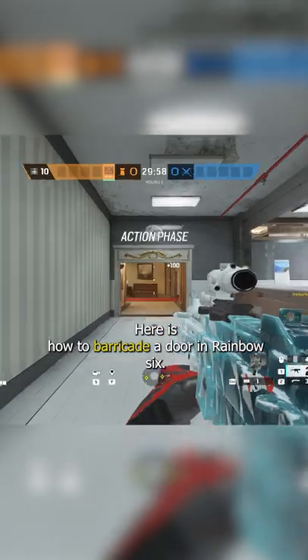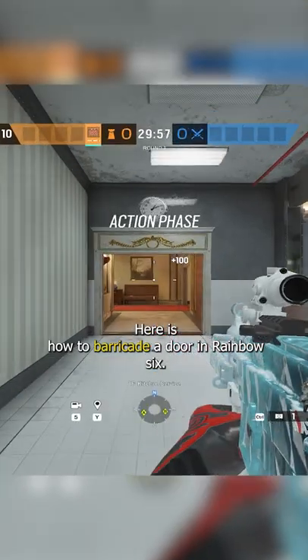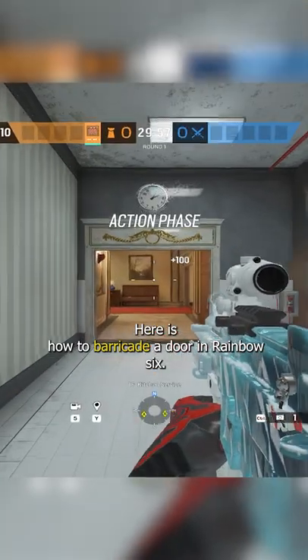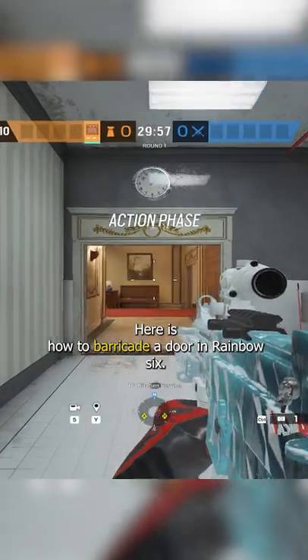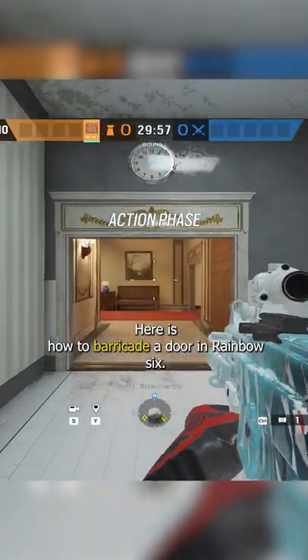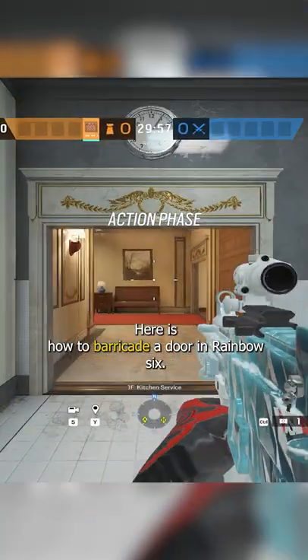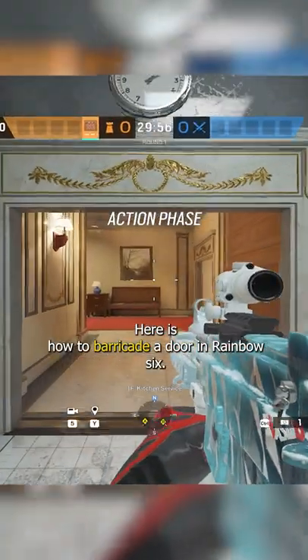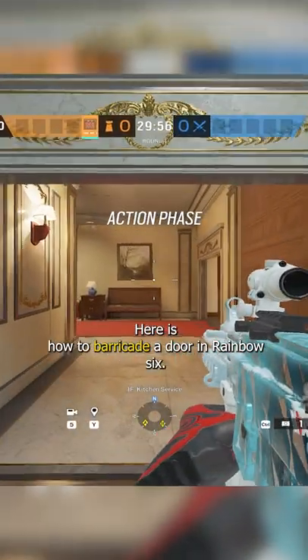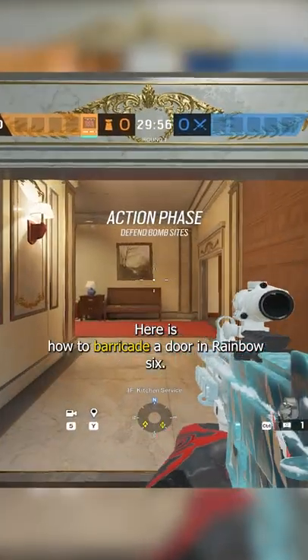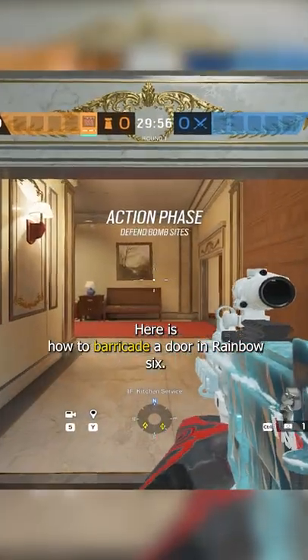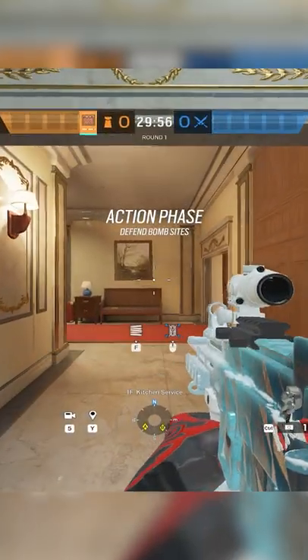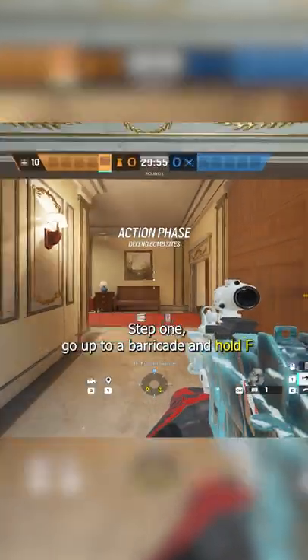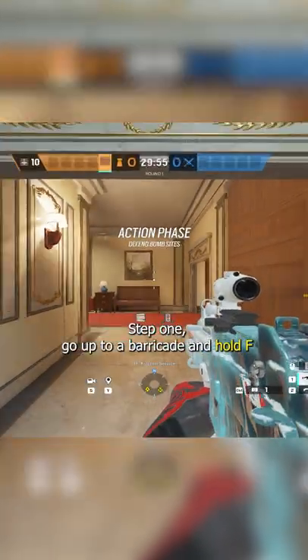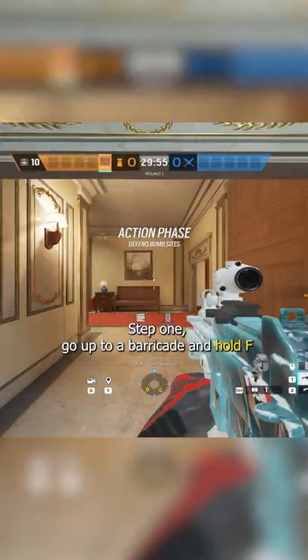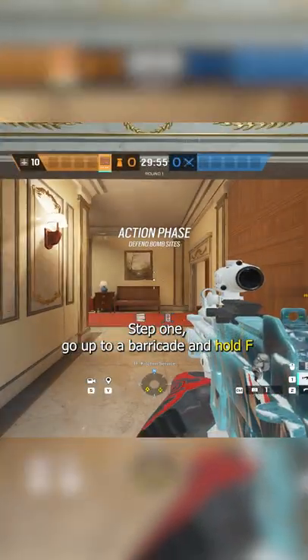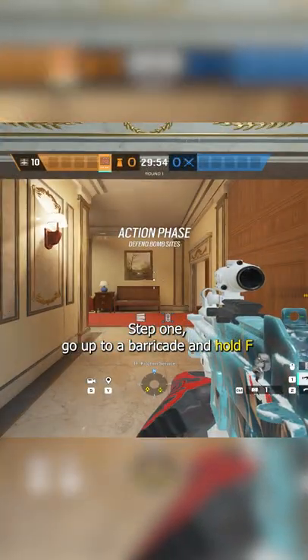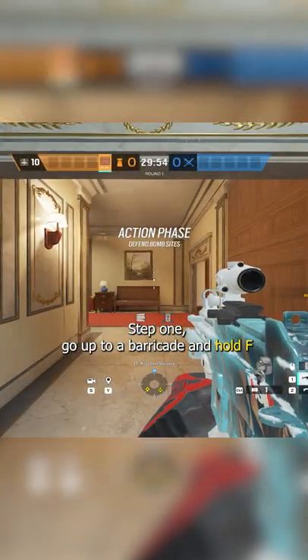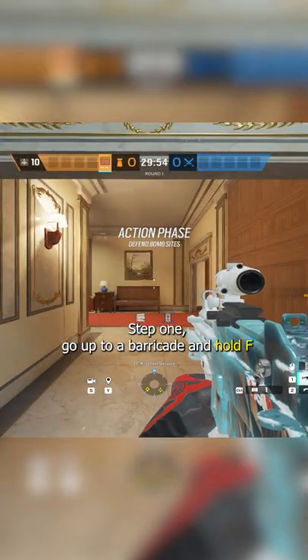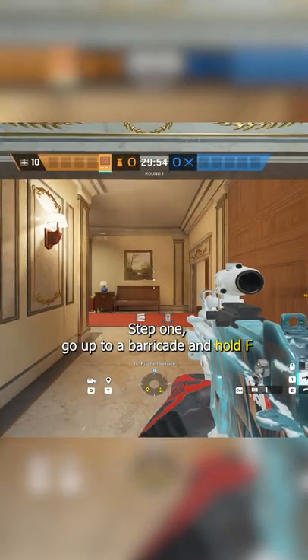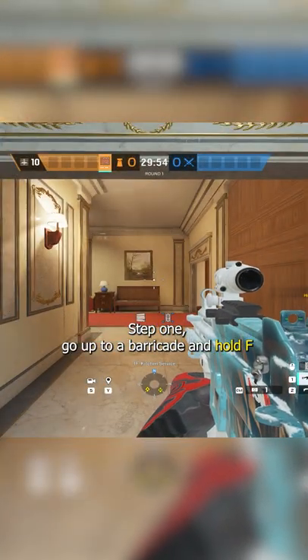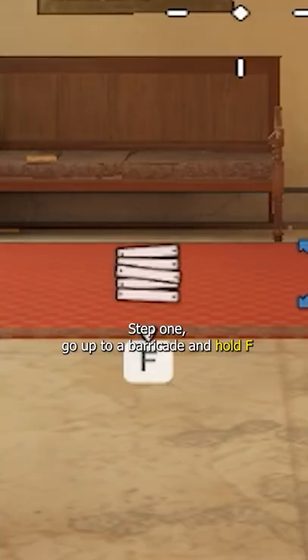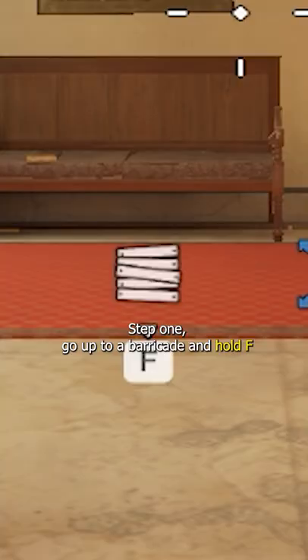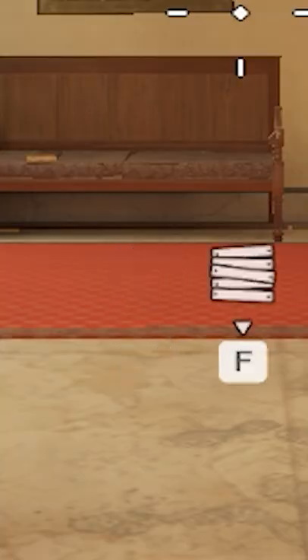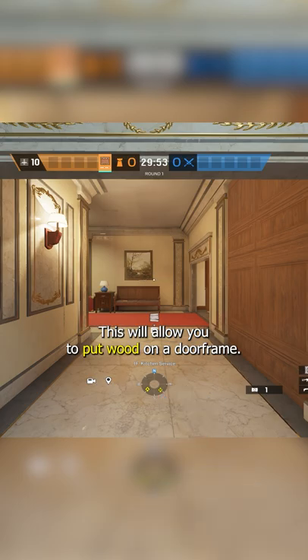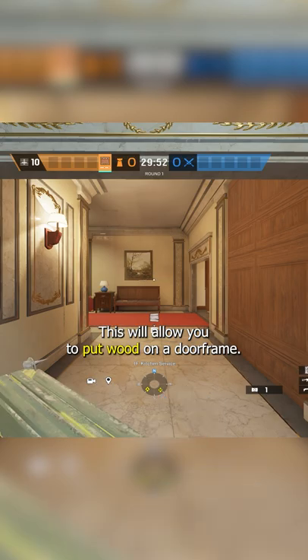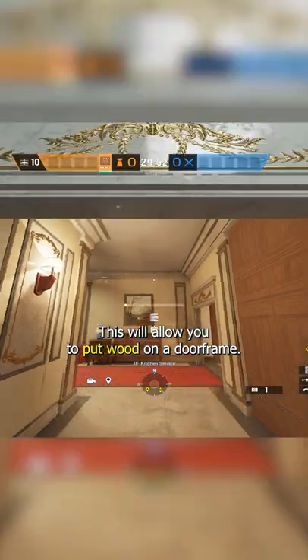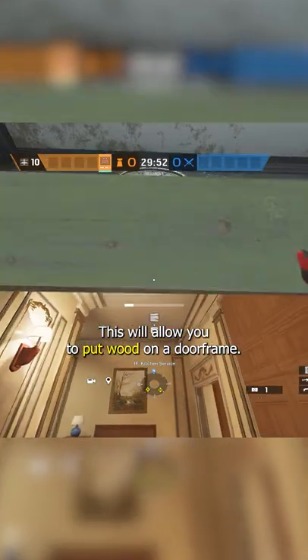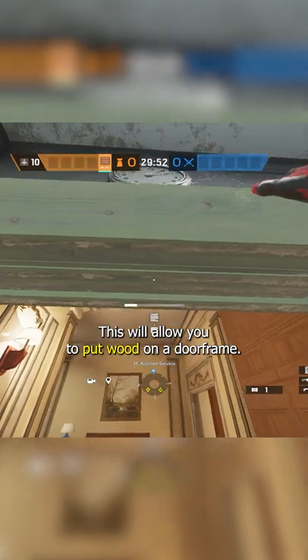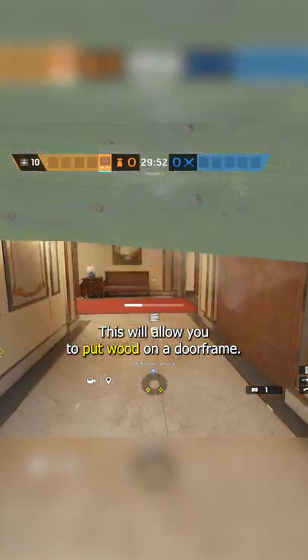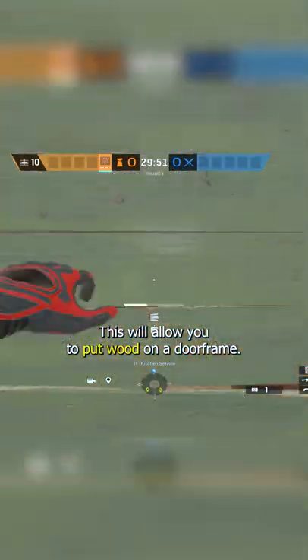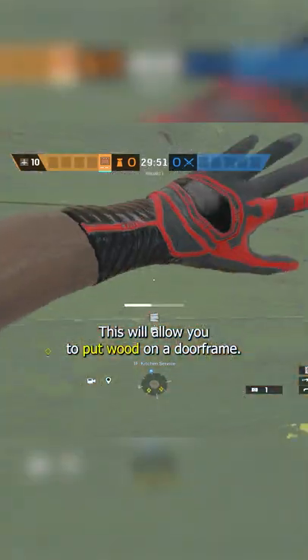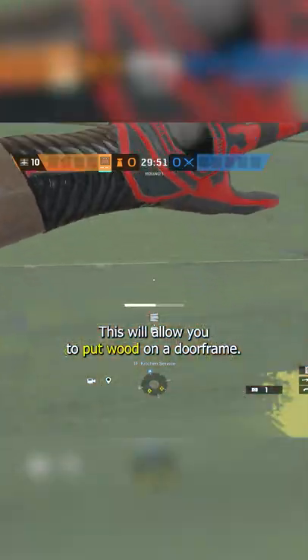Here is how to barricade a door in Rainbow Six. Step 1, go up to a barricade and hold F. This will allow you to put wood on the door frame.